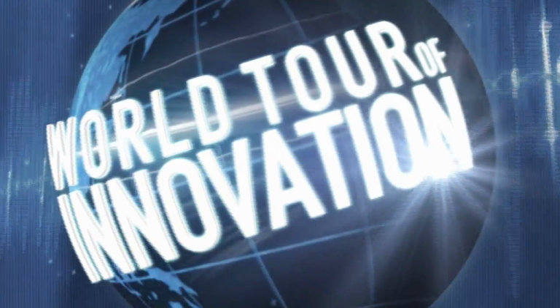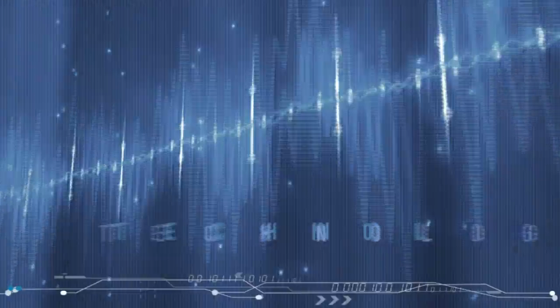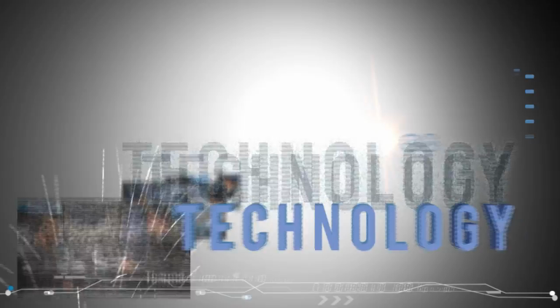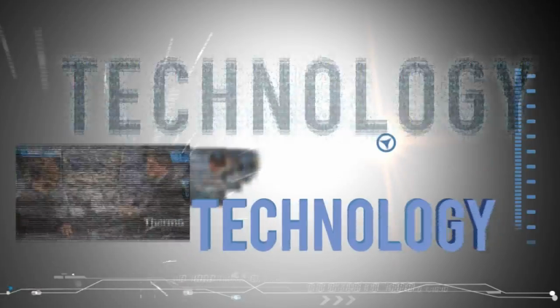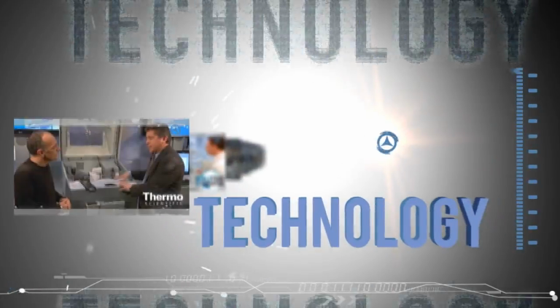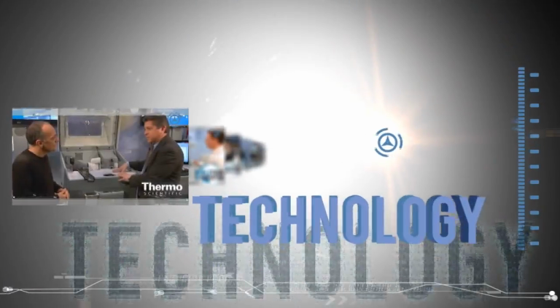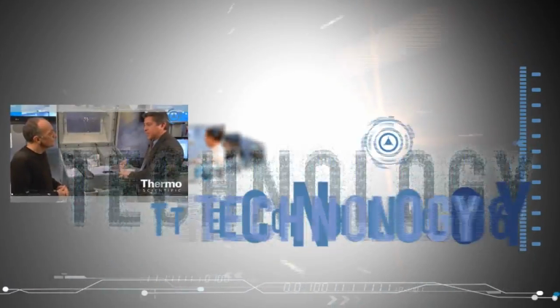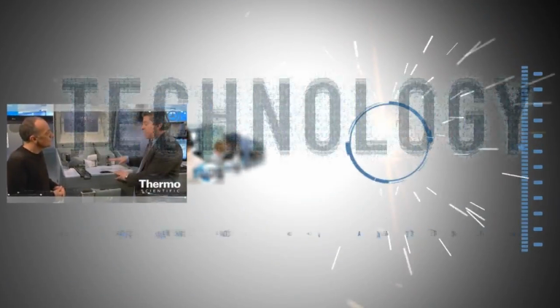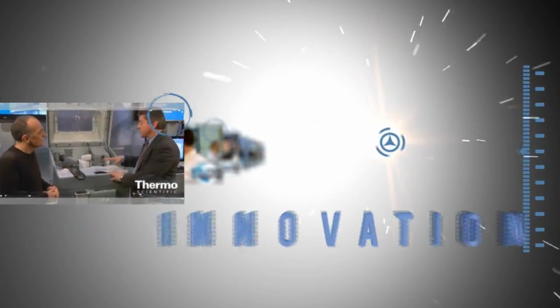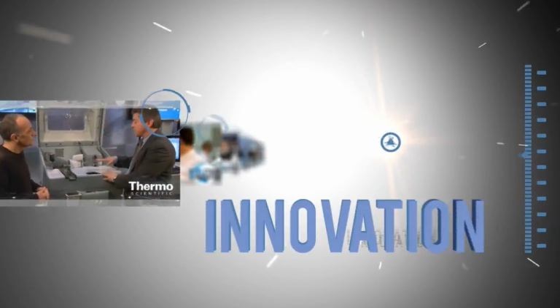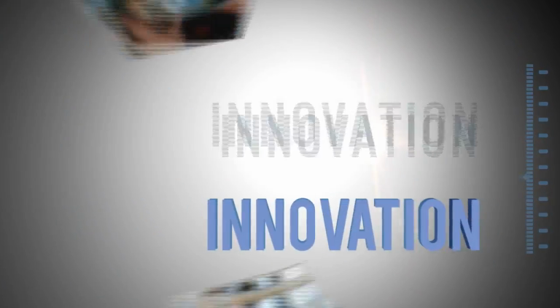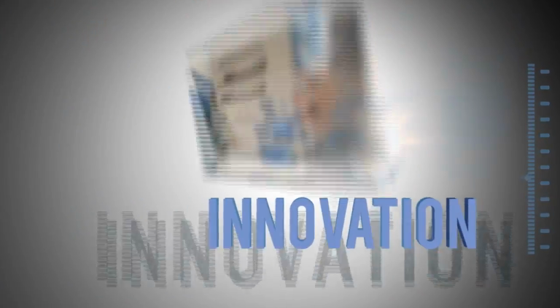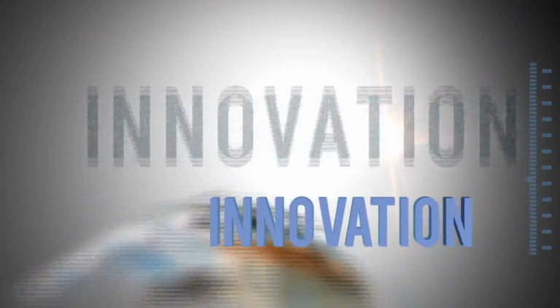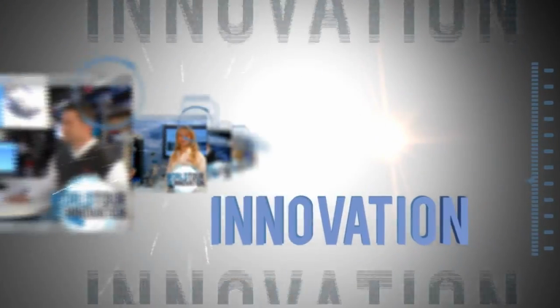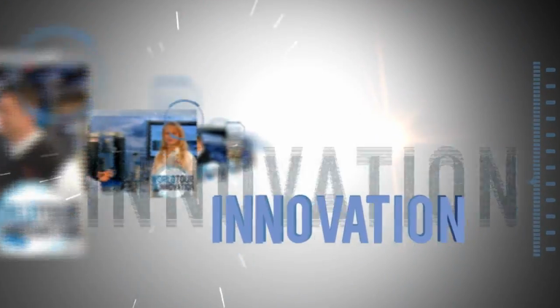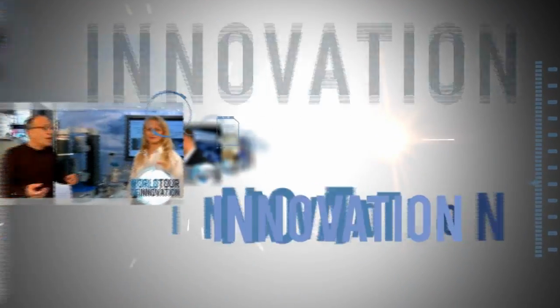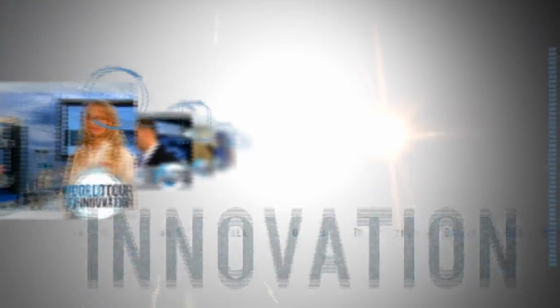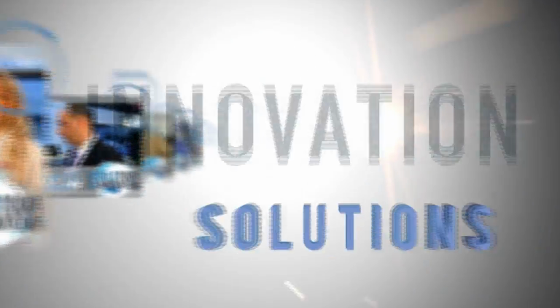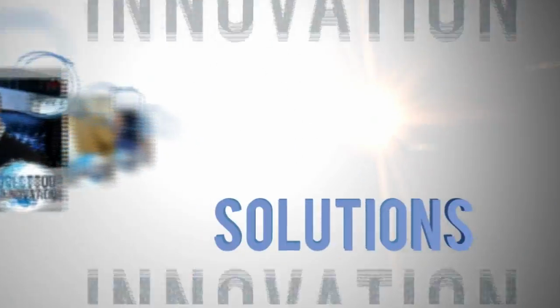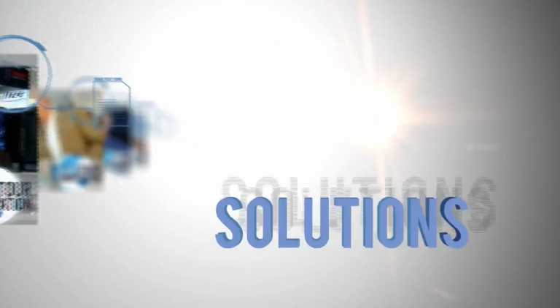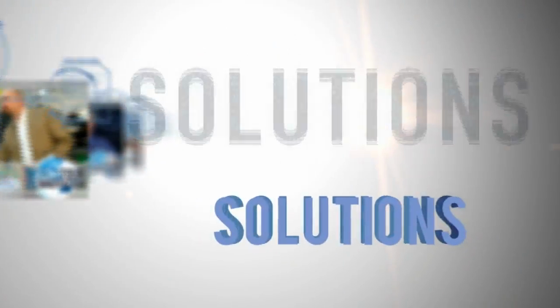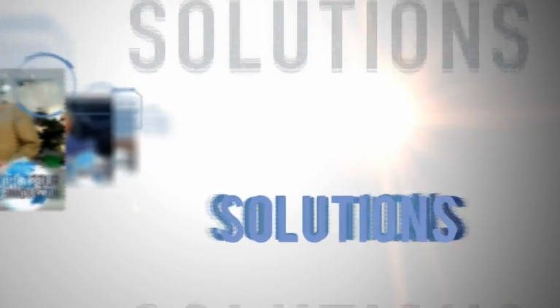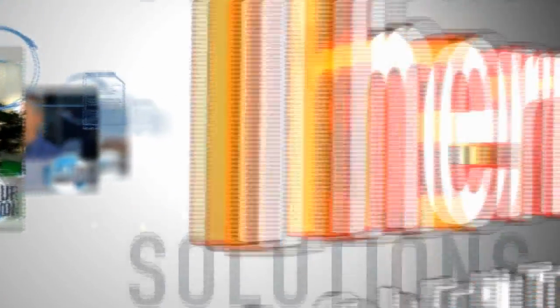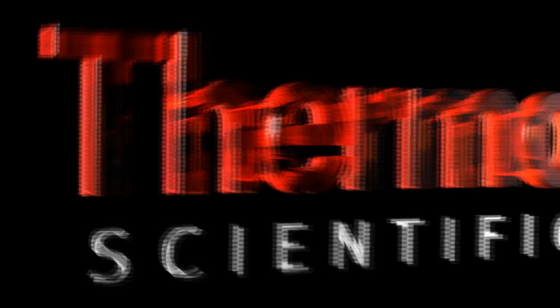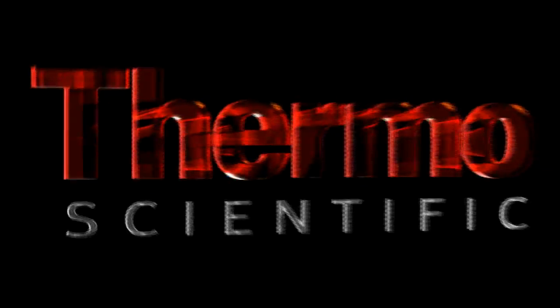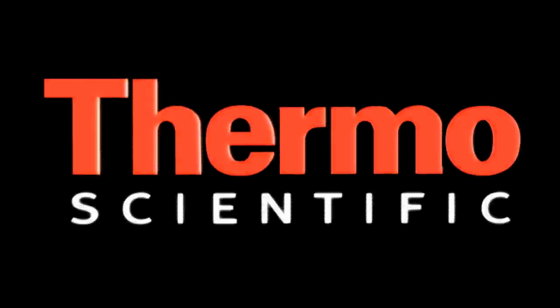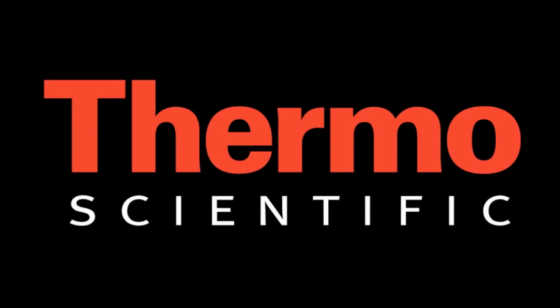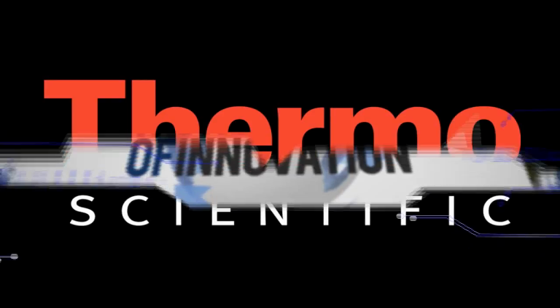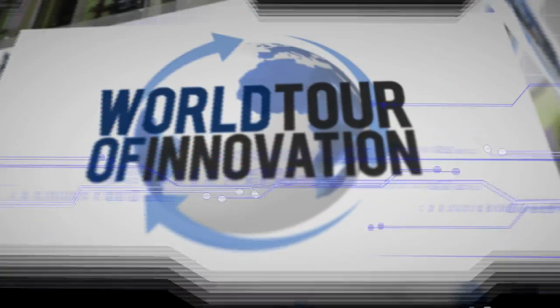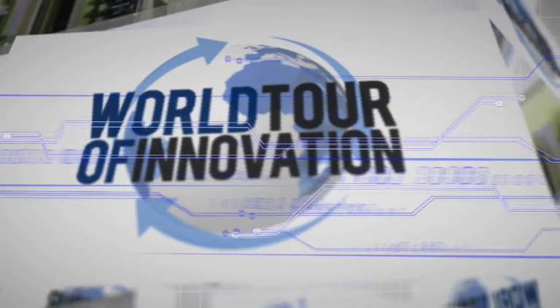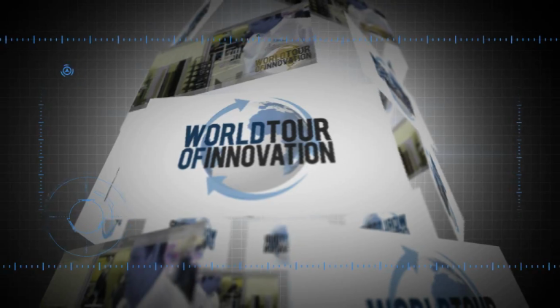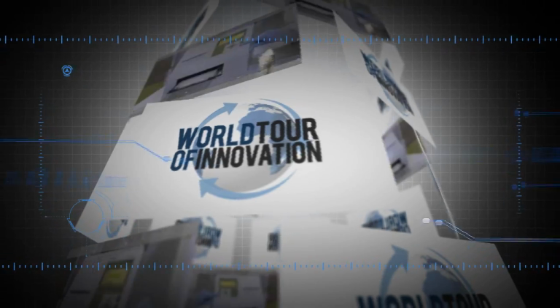Learn more at thermoscientific.com/trace1300 and thermoscientific.com/ISQ.